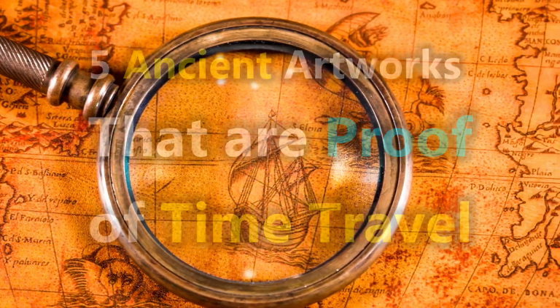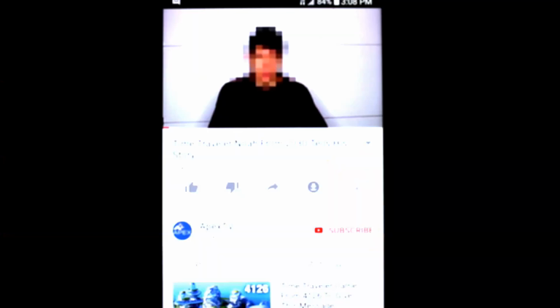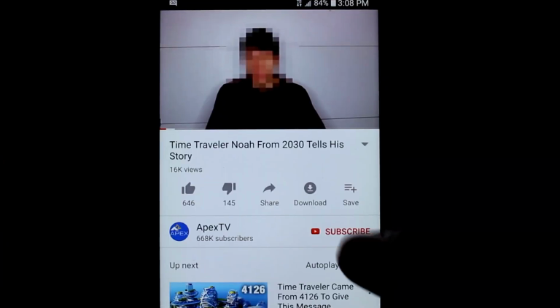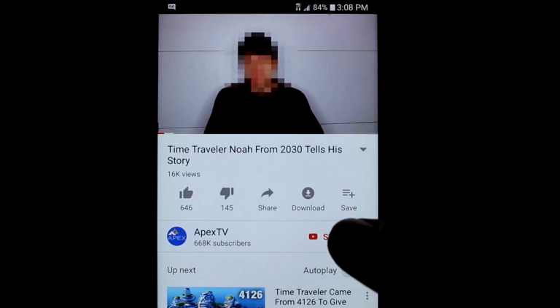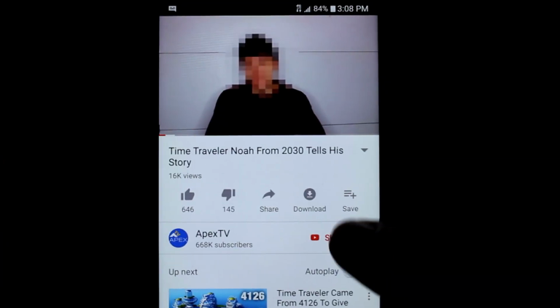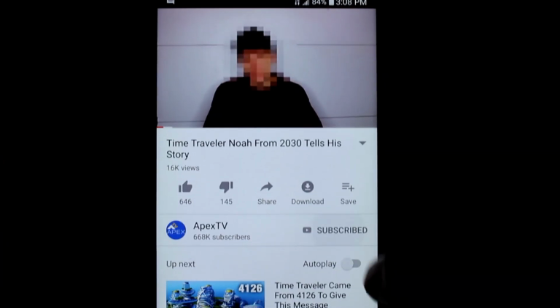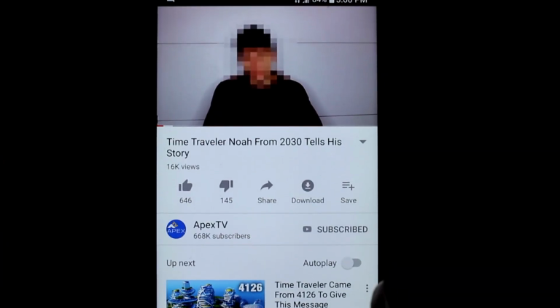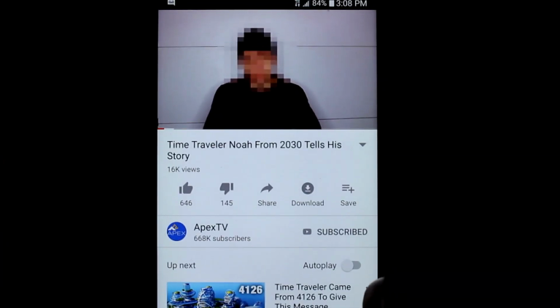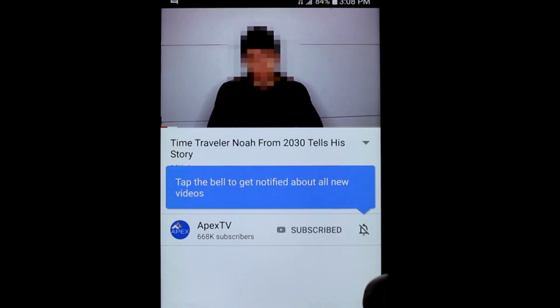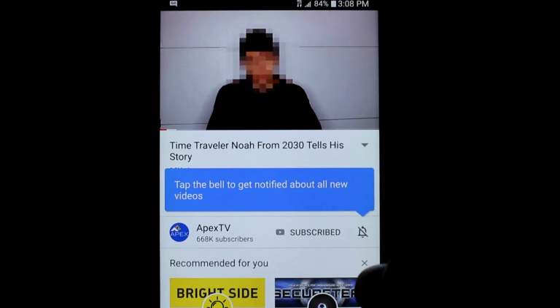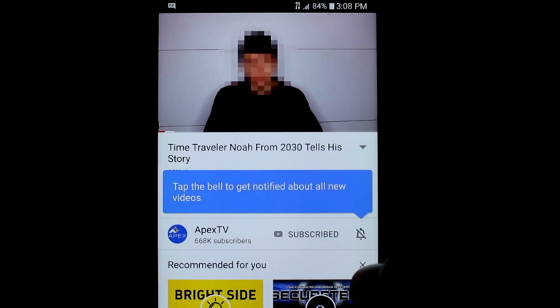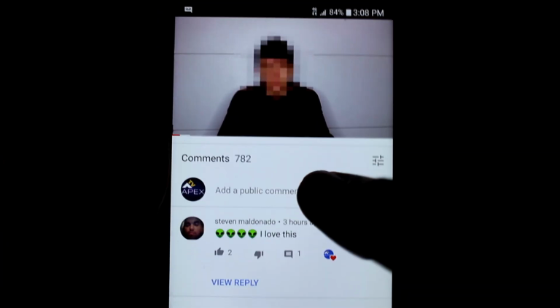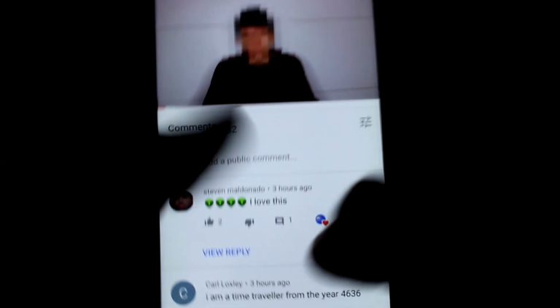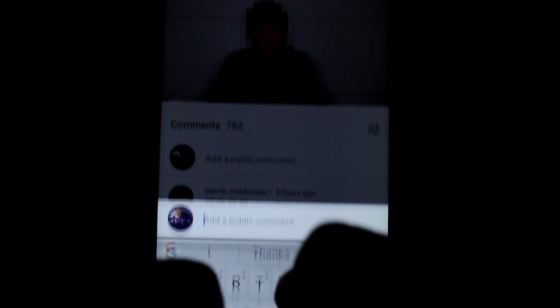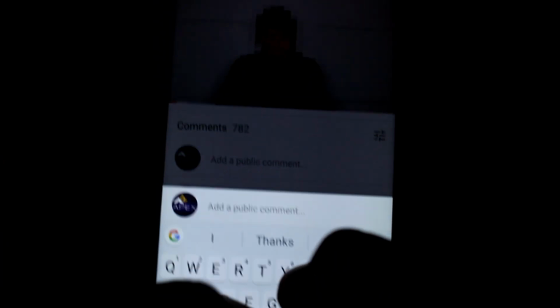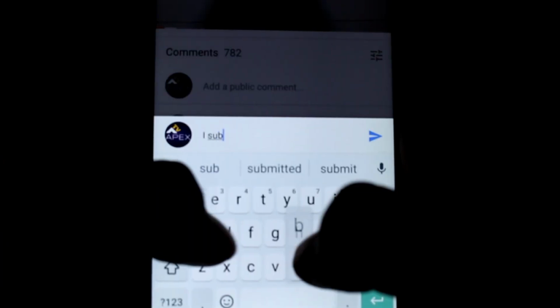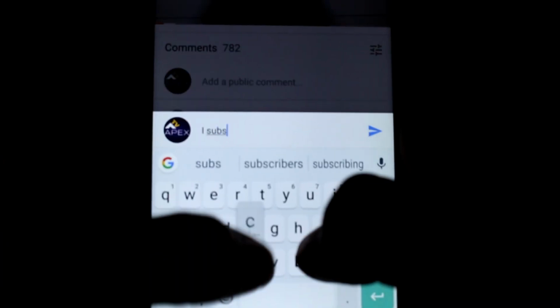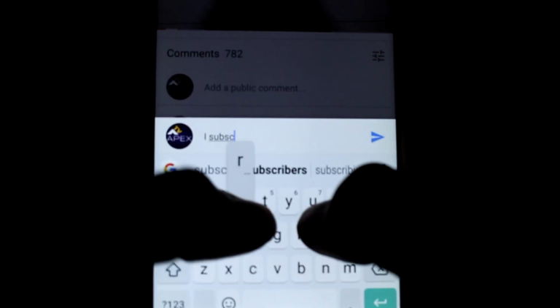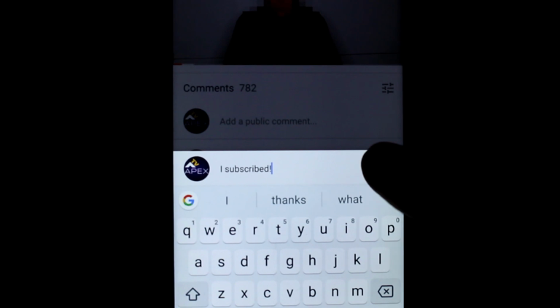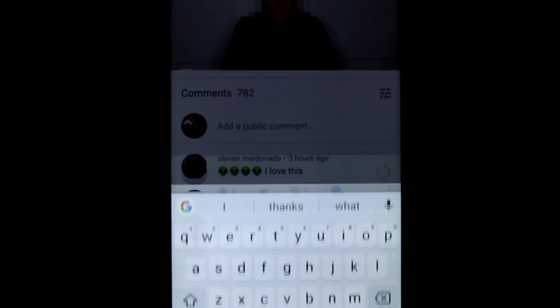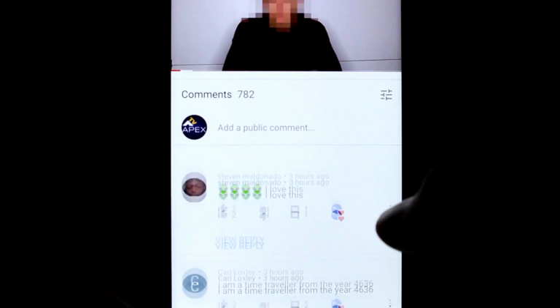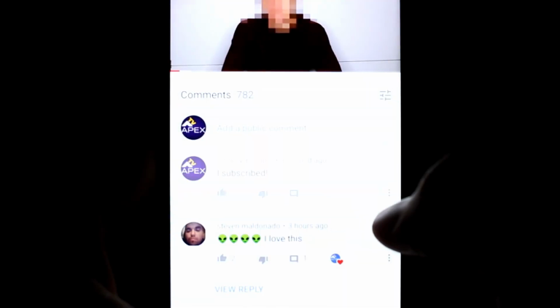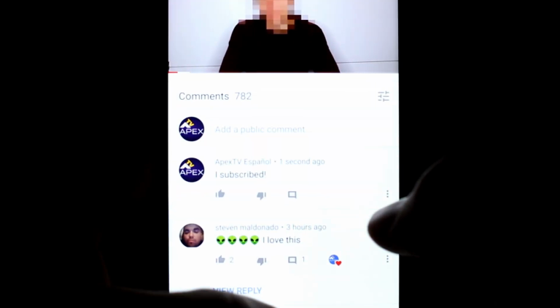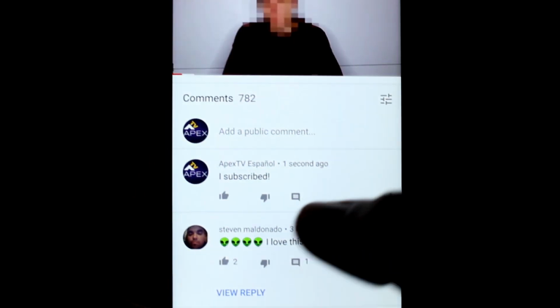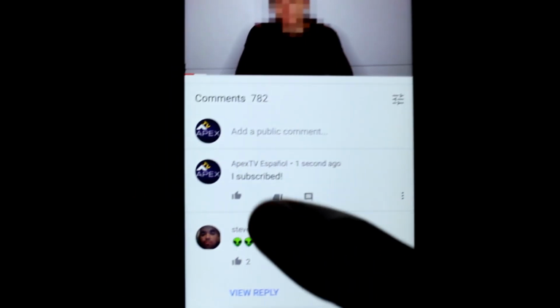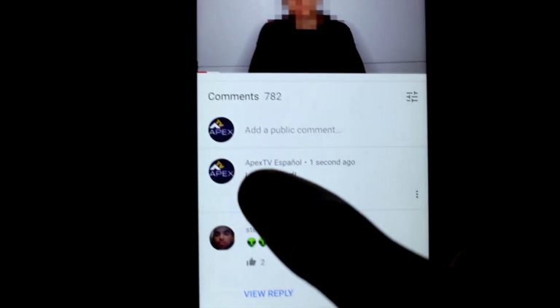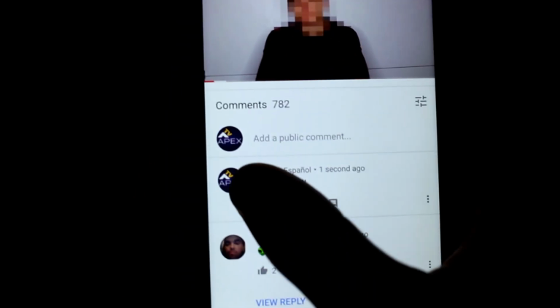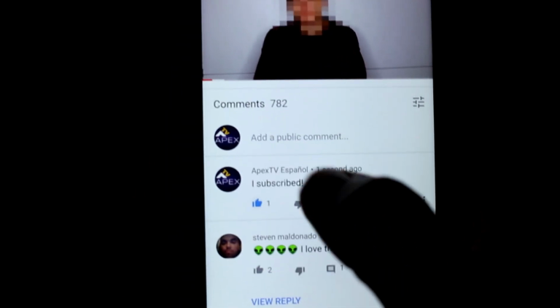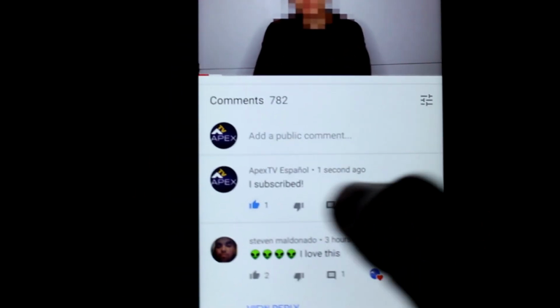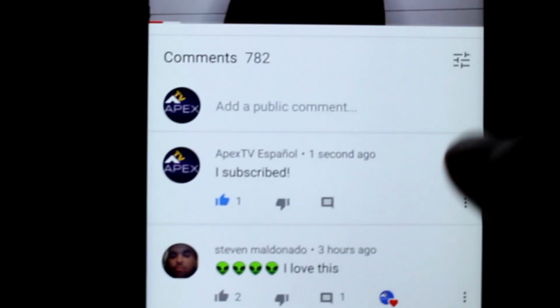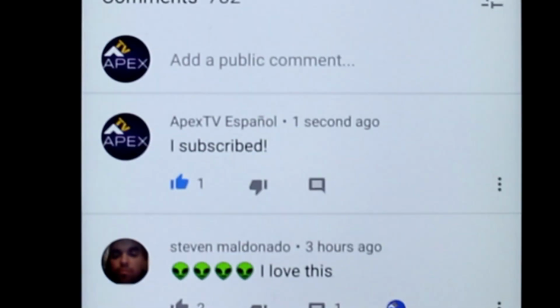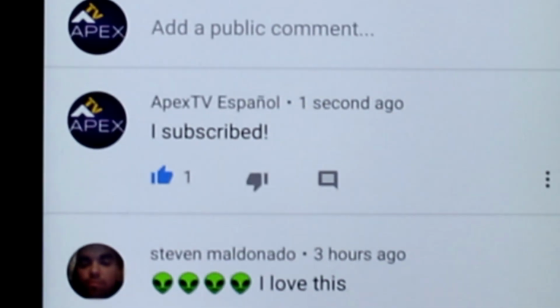Before we get into the video, be sure to subscribe and leave a comment below saying I subscribed. We will personally reply to your comment.